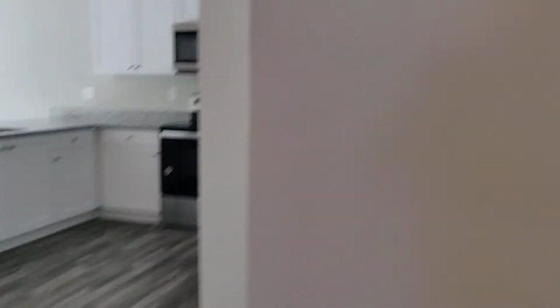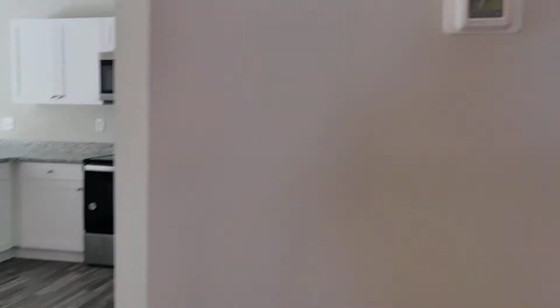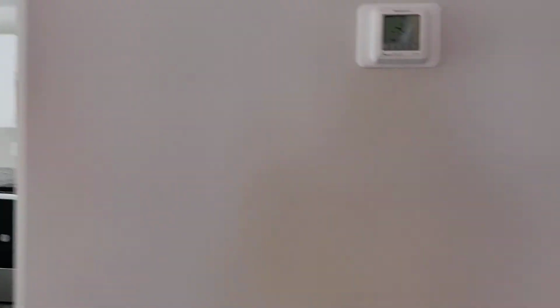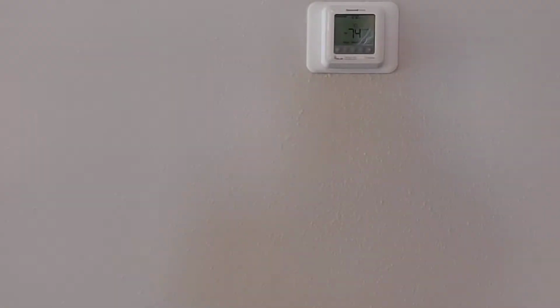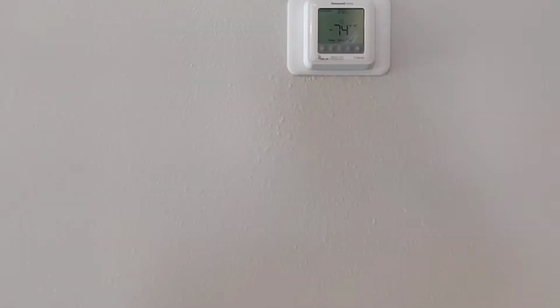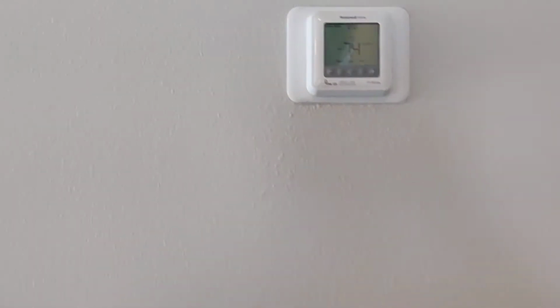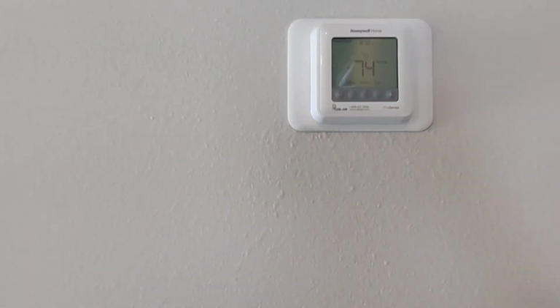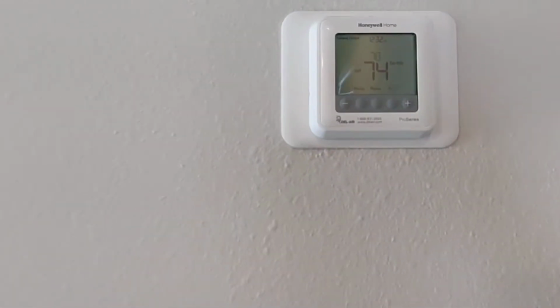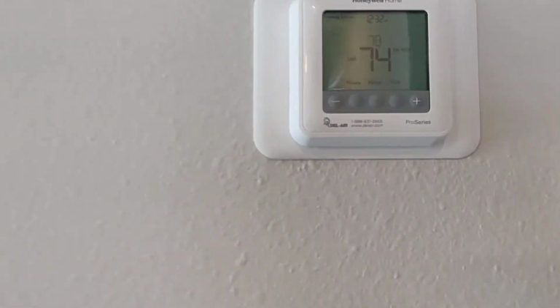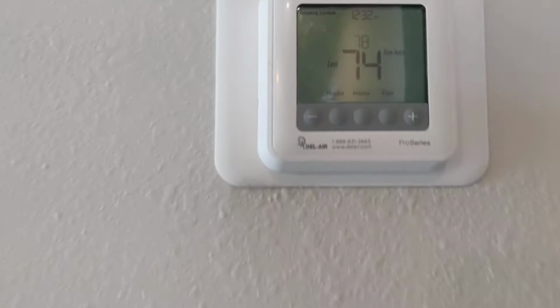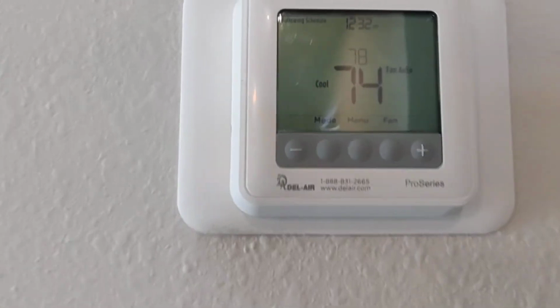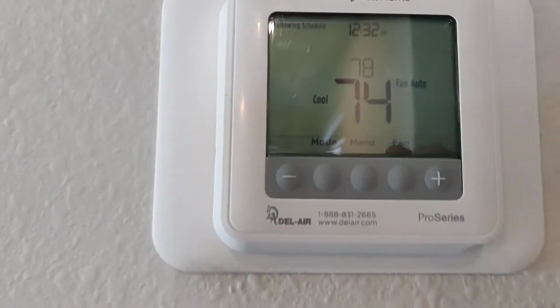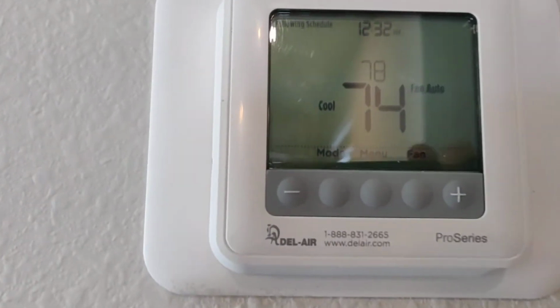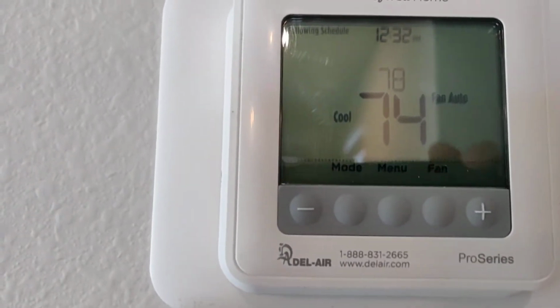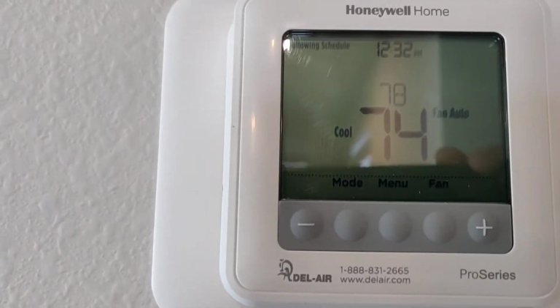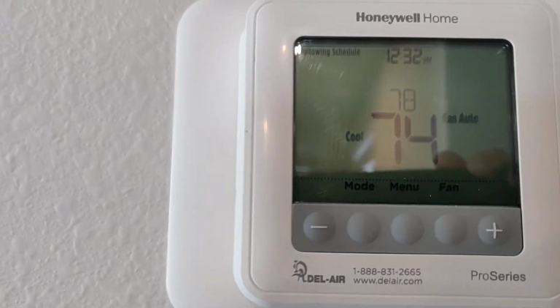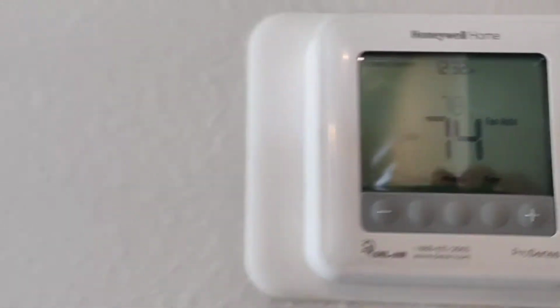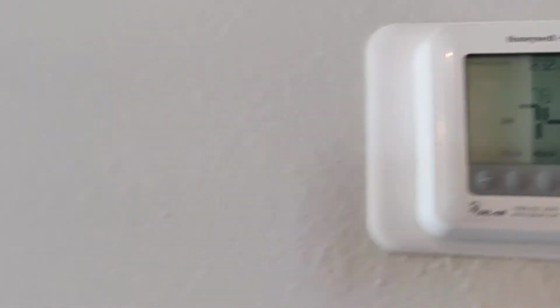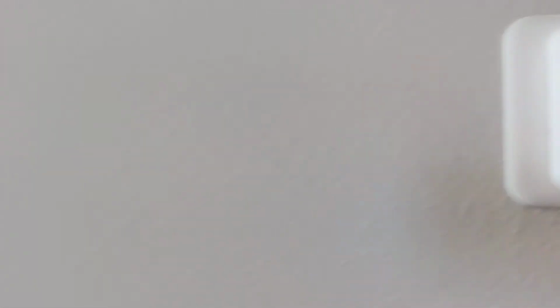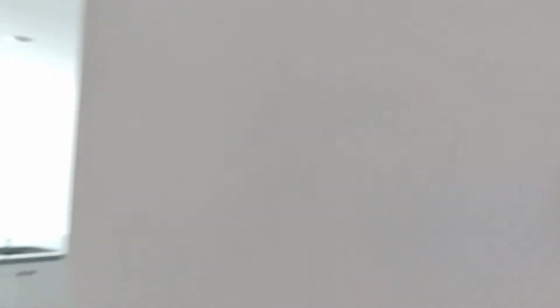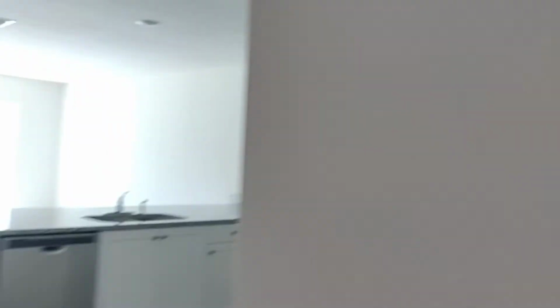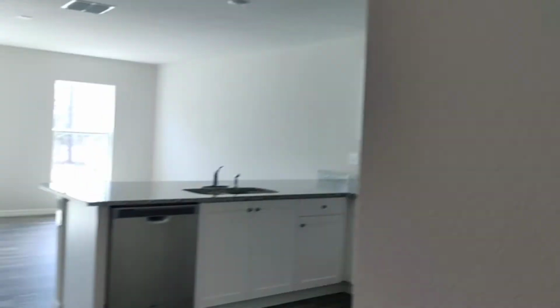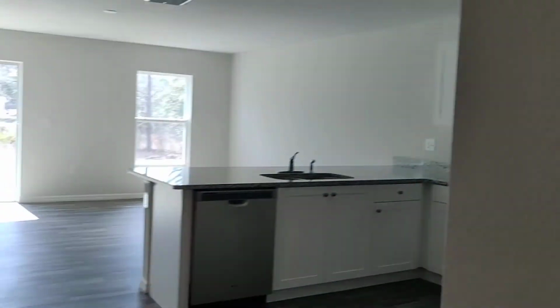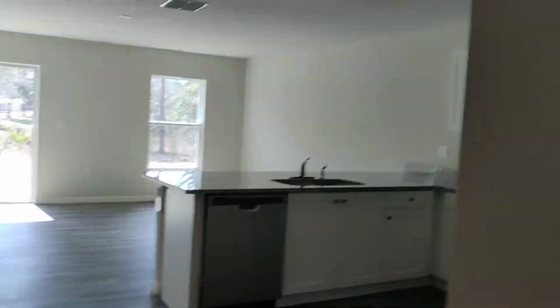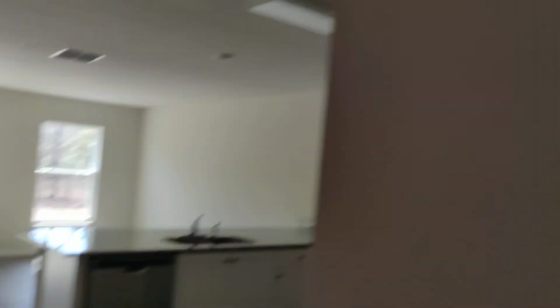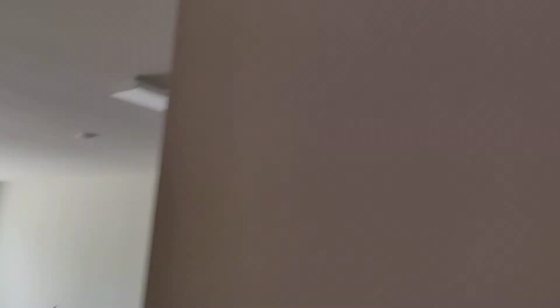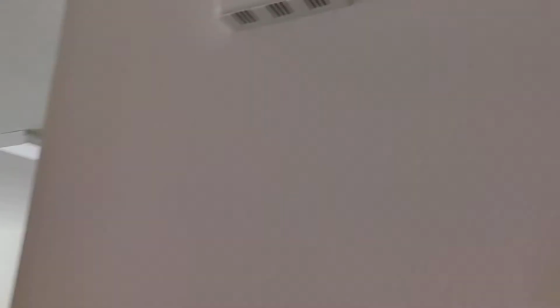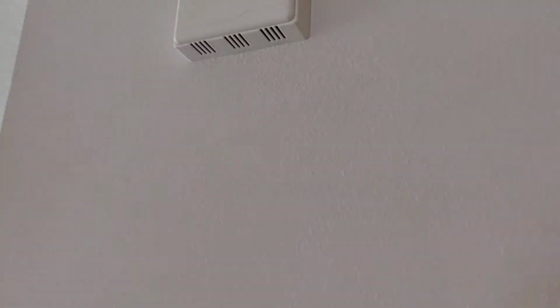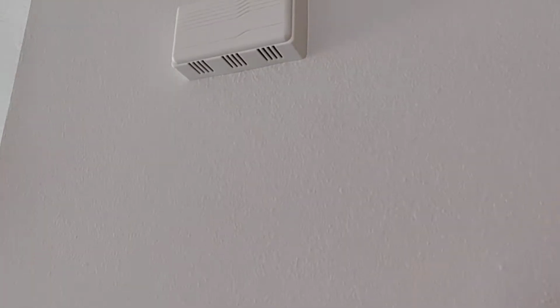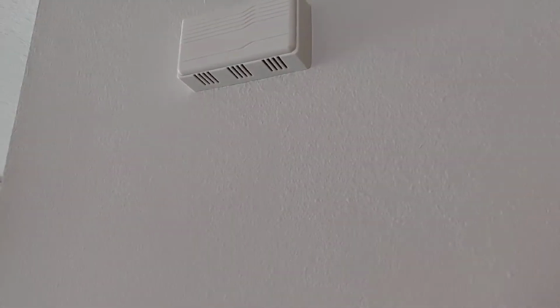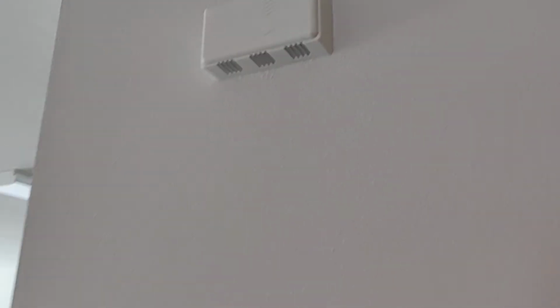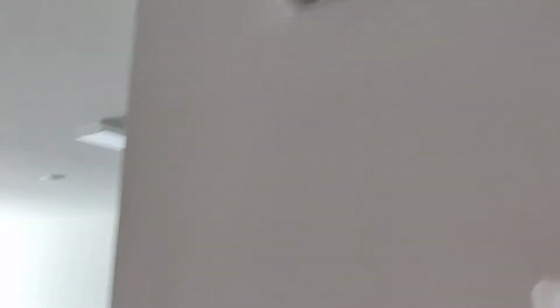So here's the thermostat that you get — nice new thermostat. And the doorbell up there.